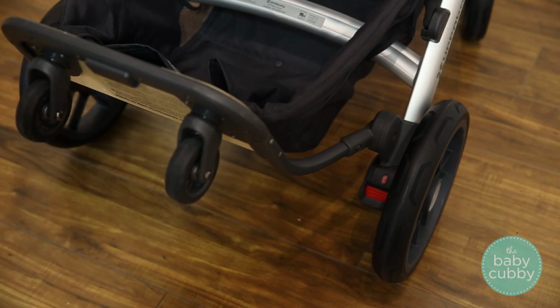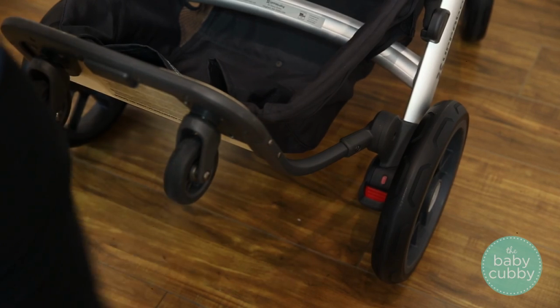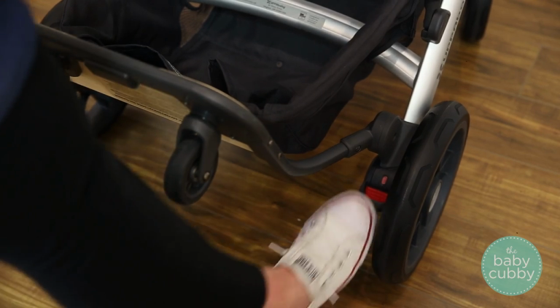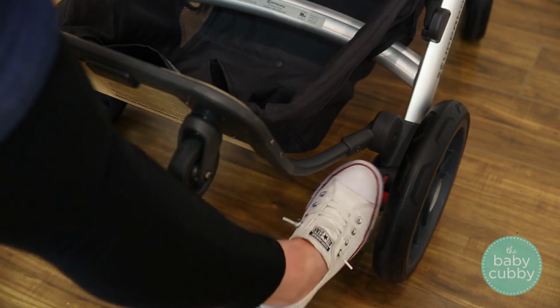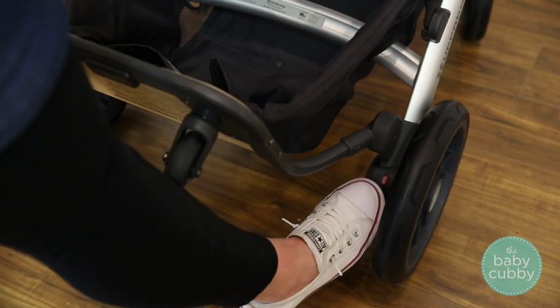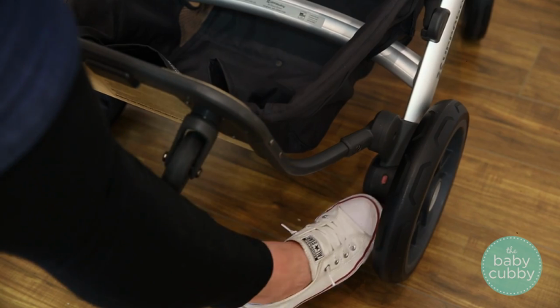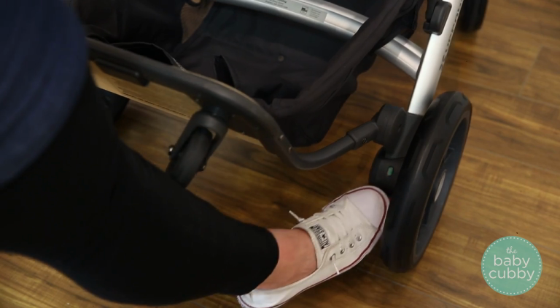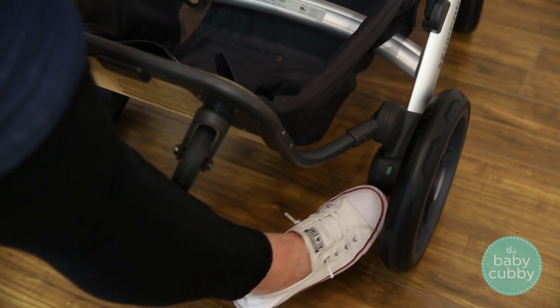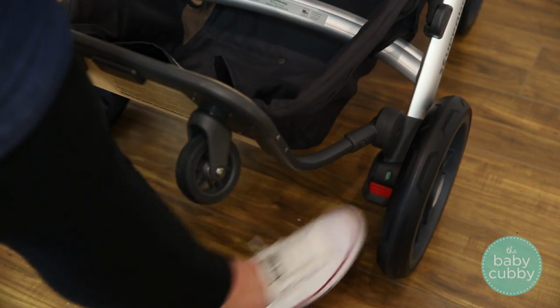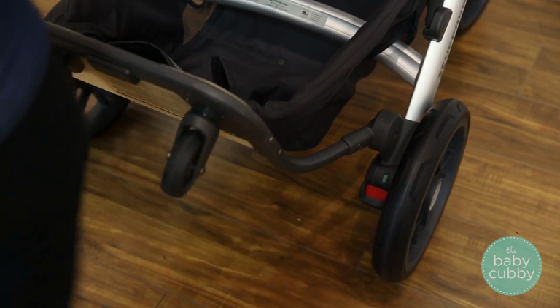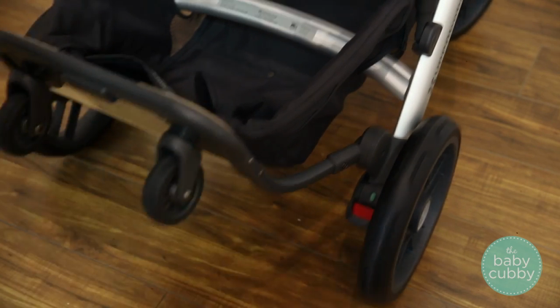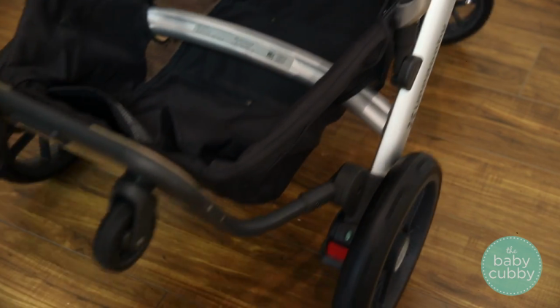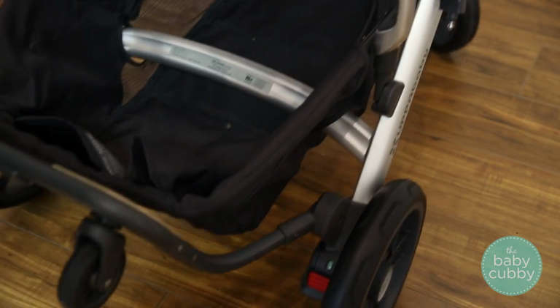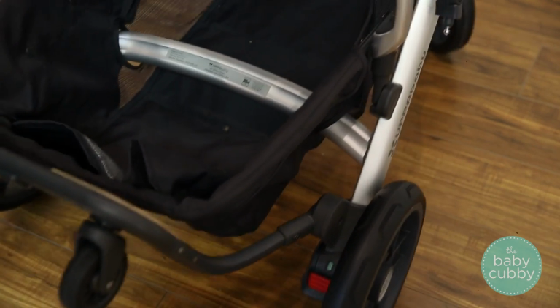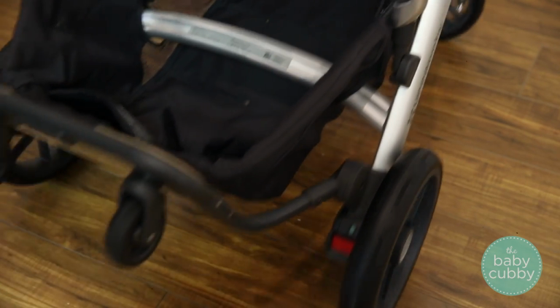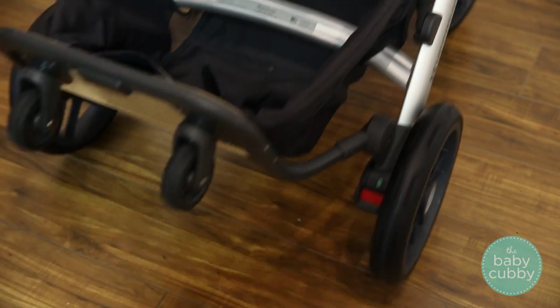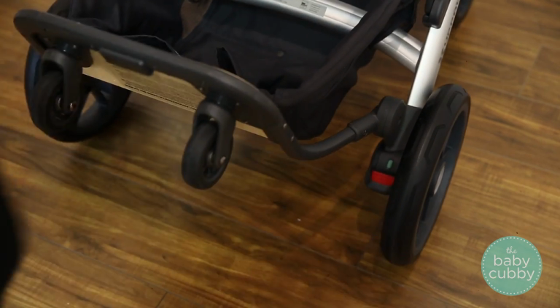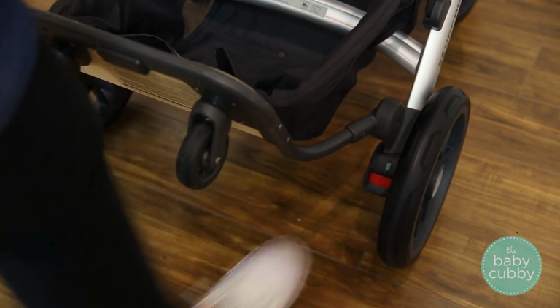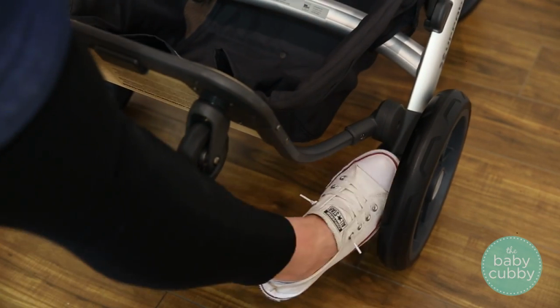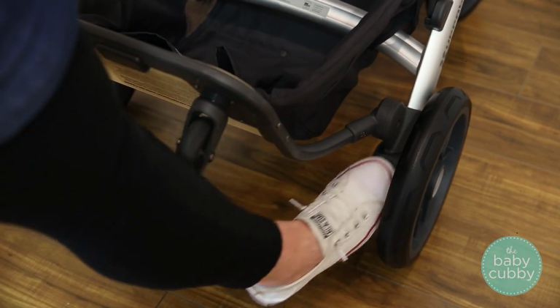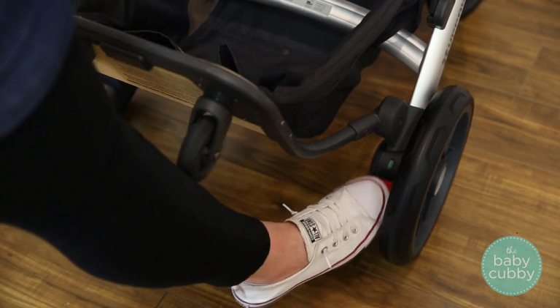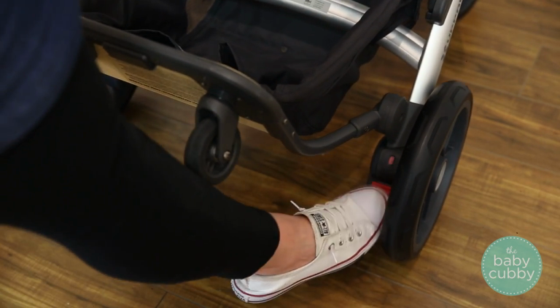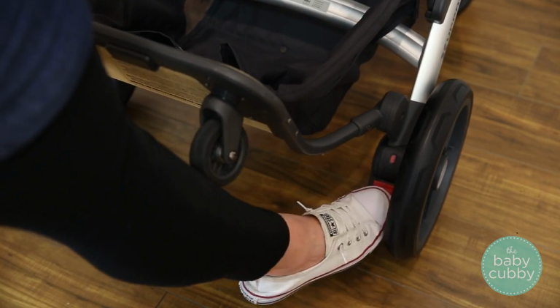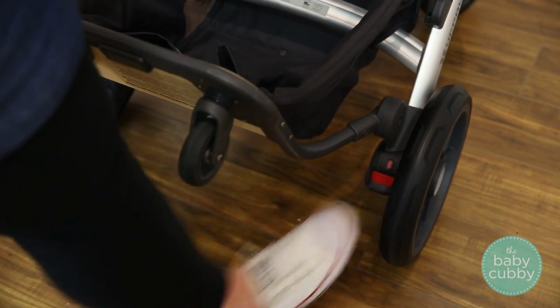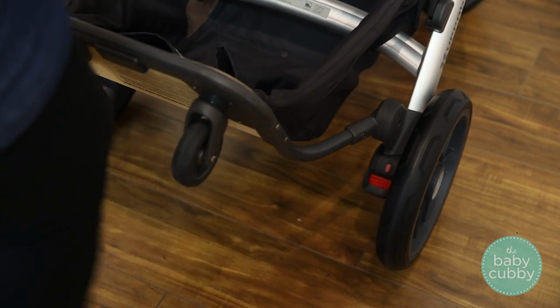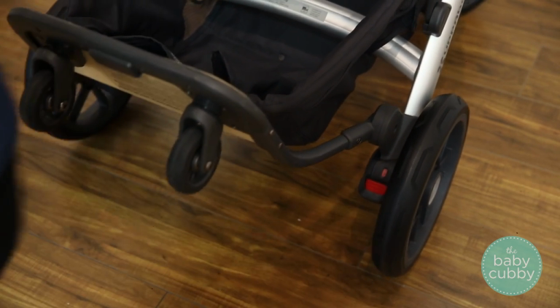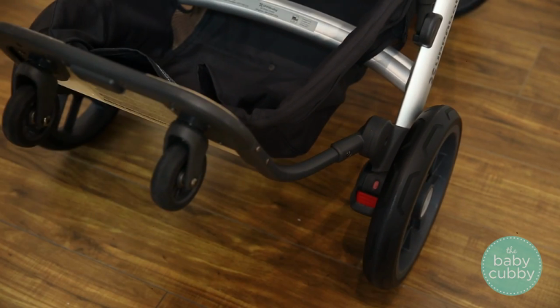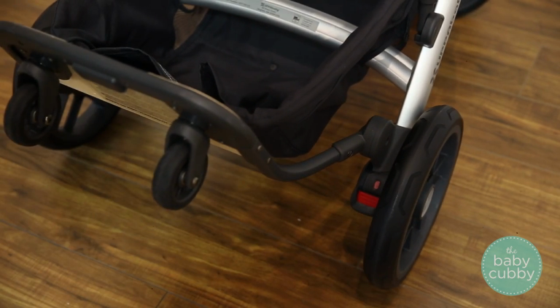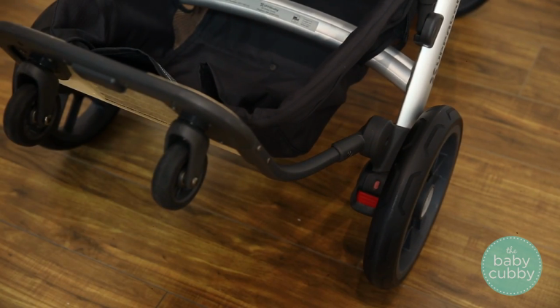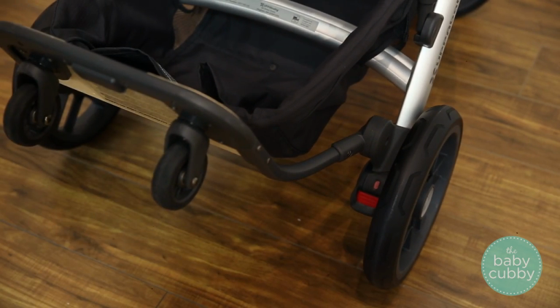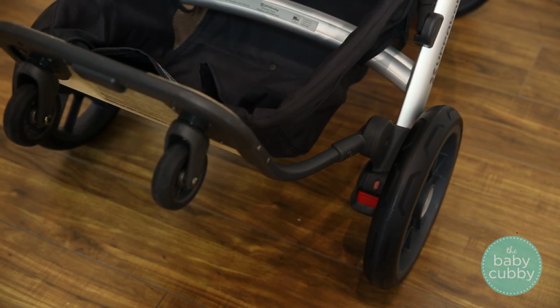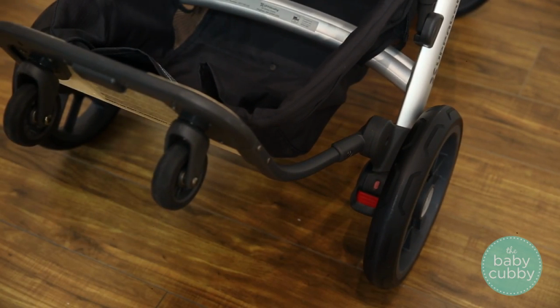The one-touch foot brake keeps the Vista sandal friendly. Just tap it with your foot to lock and unlock the brake.